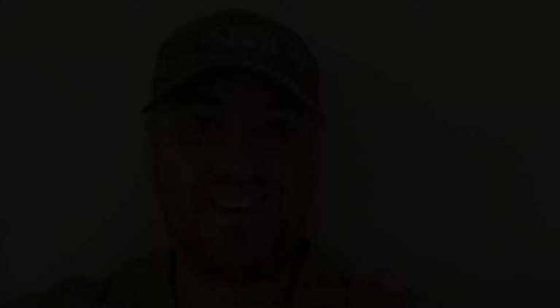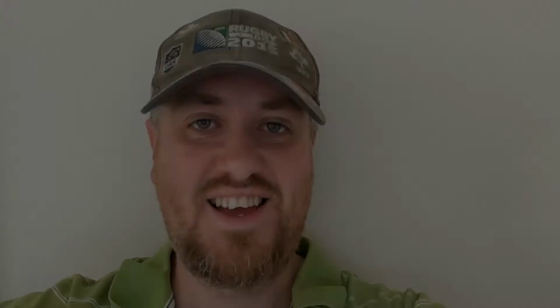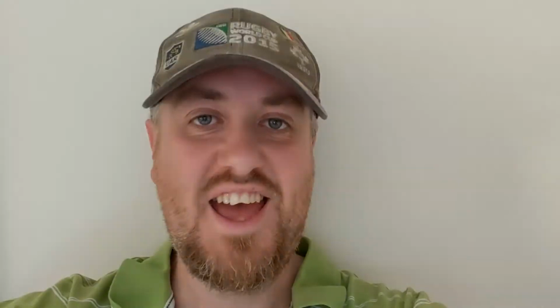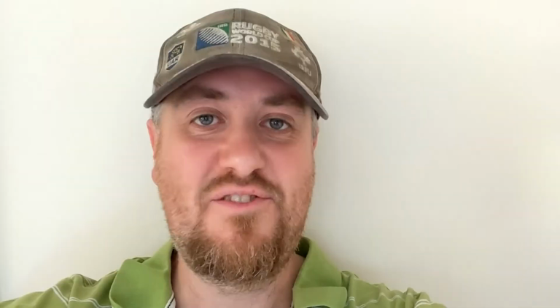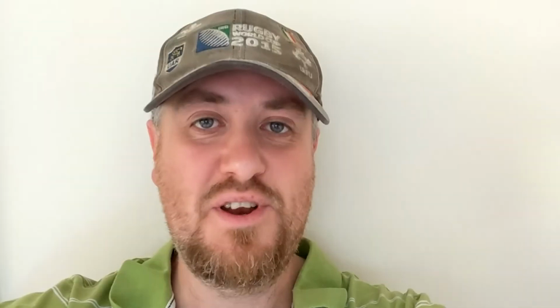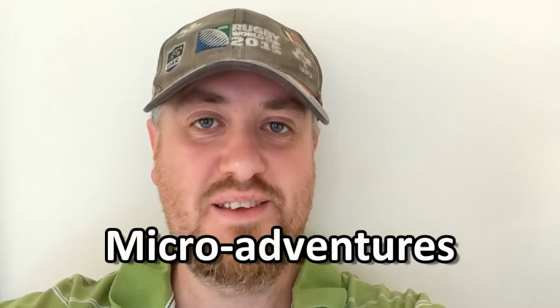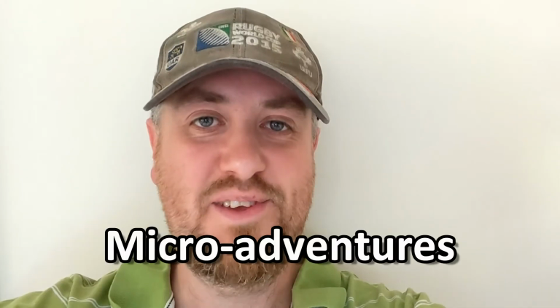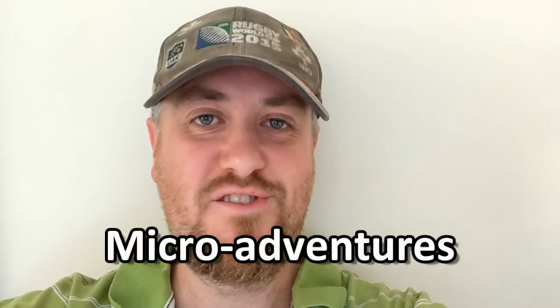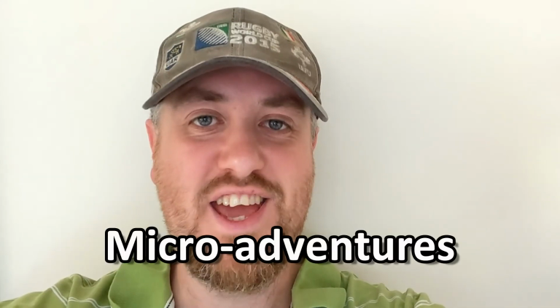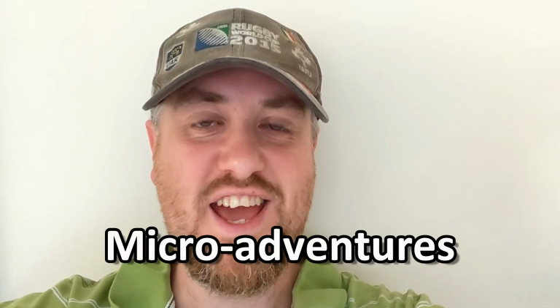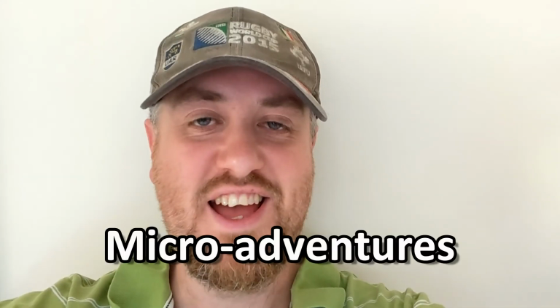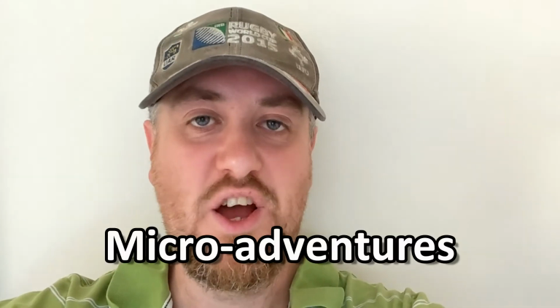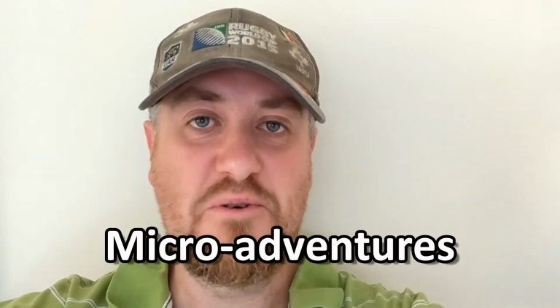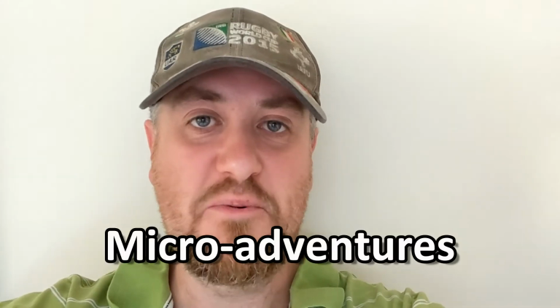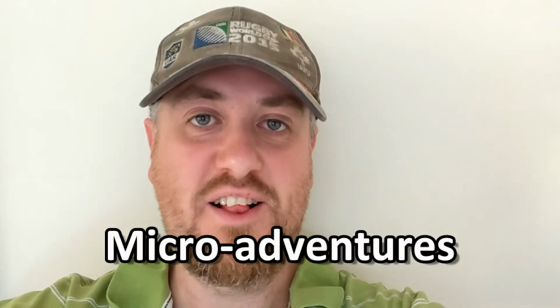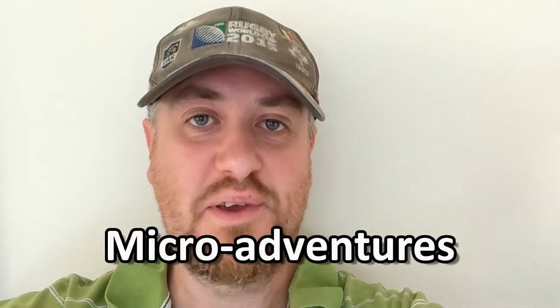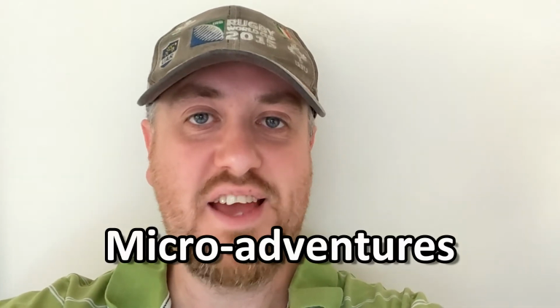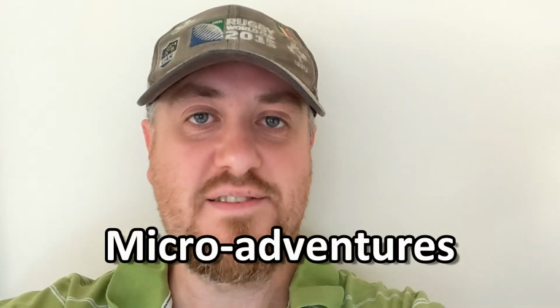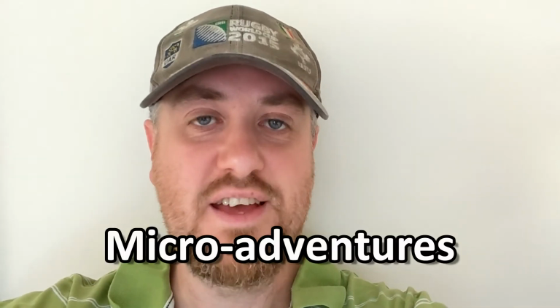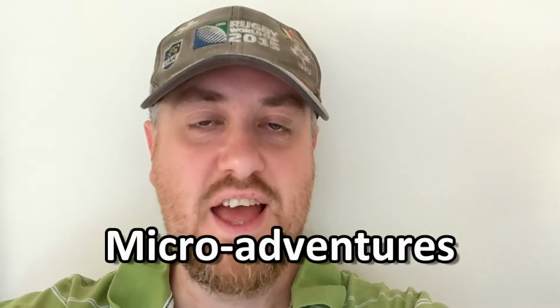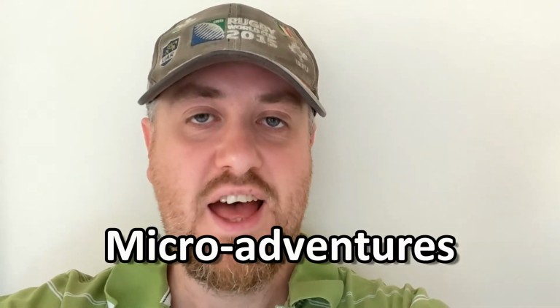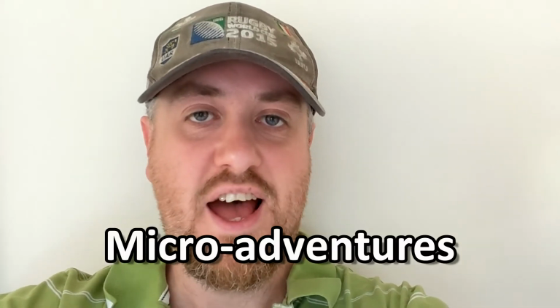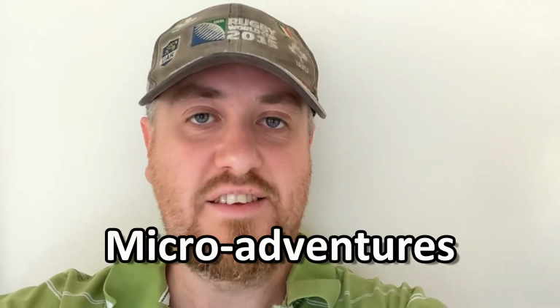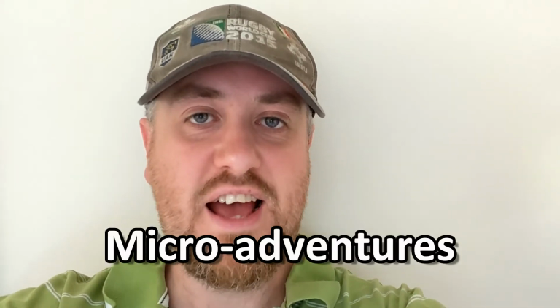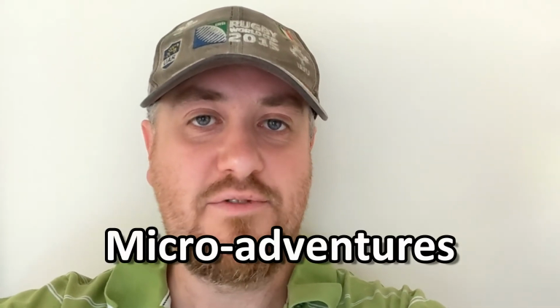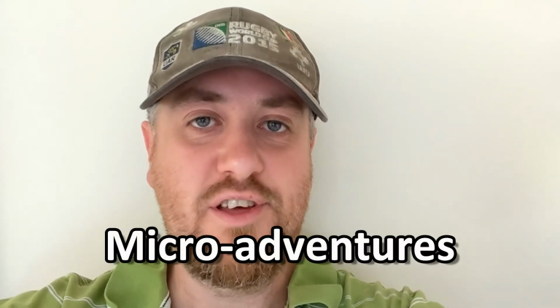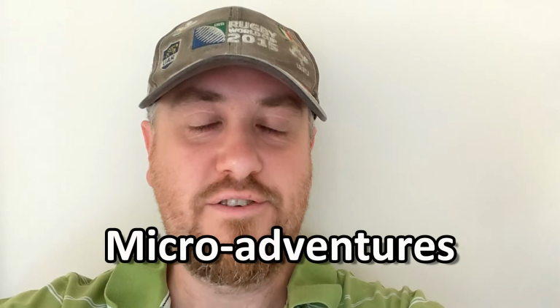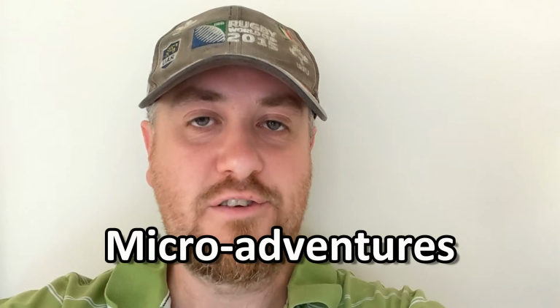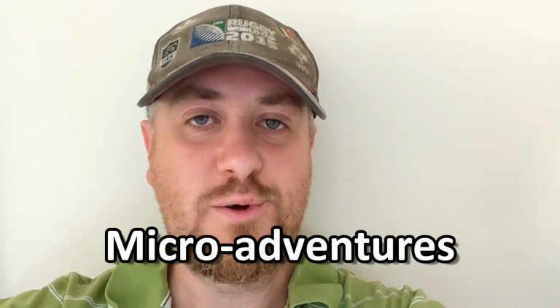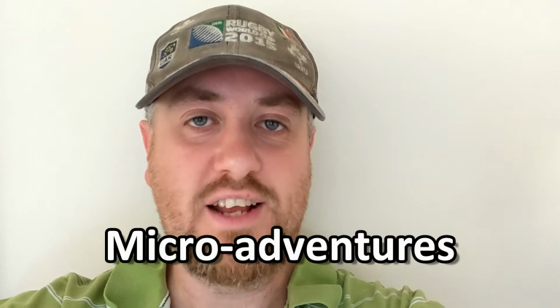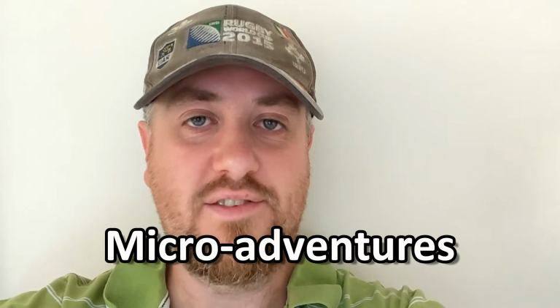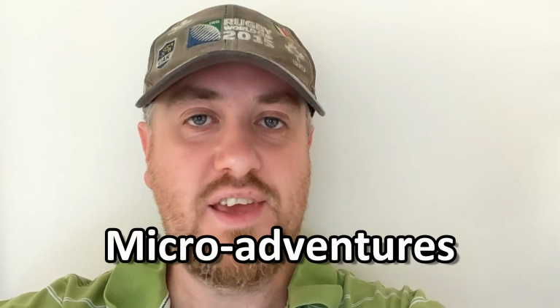Hi everyone, it's Dre here. Hope you're well, hope you're safe. It's time for another Forest School activity.